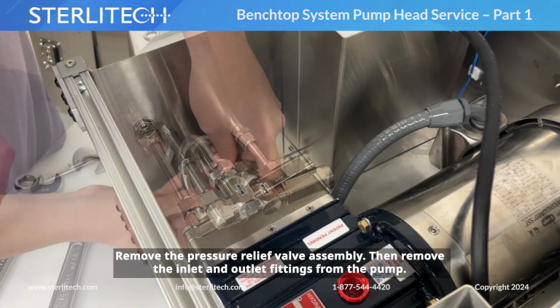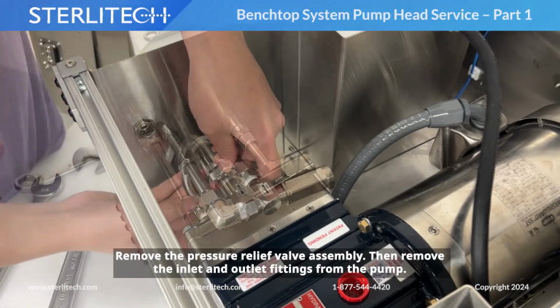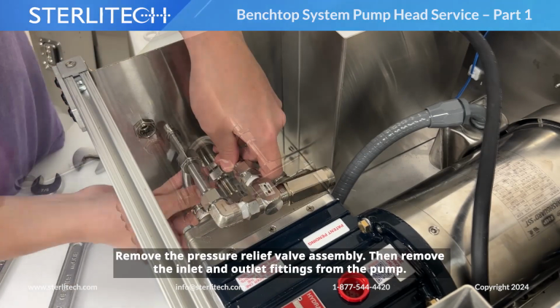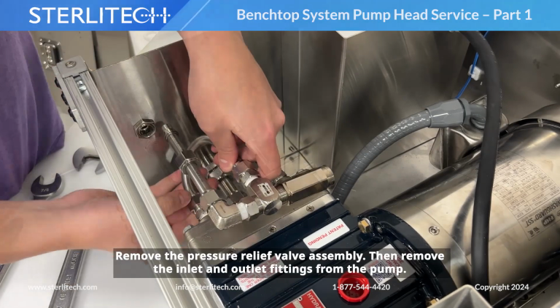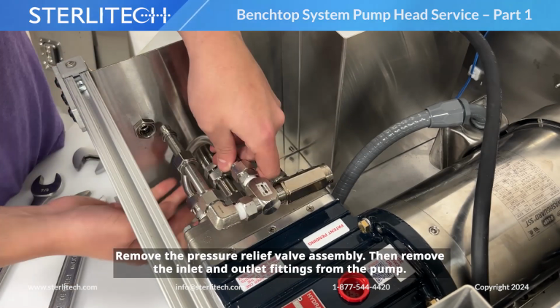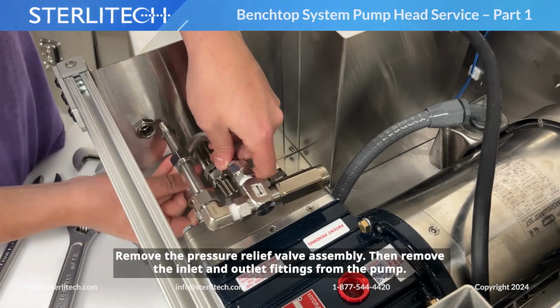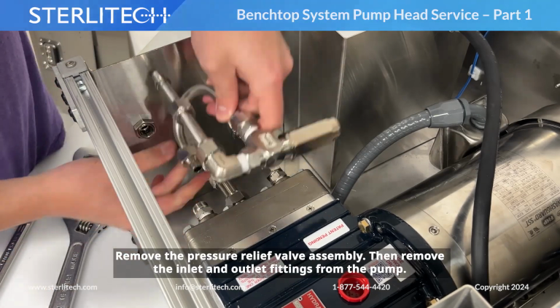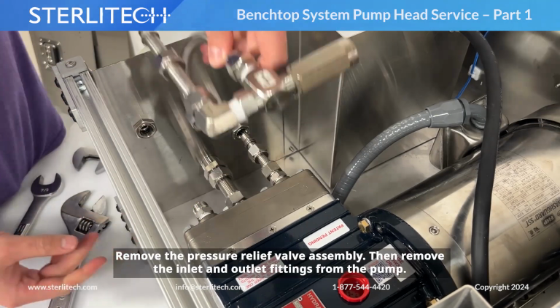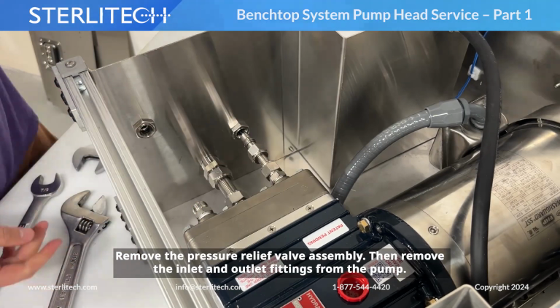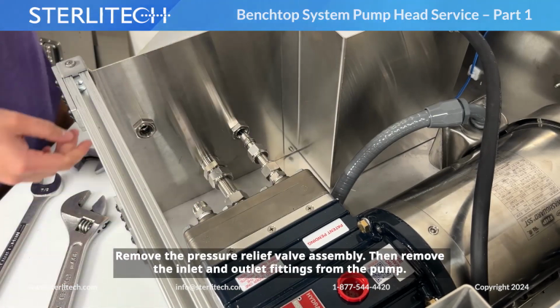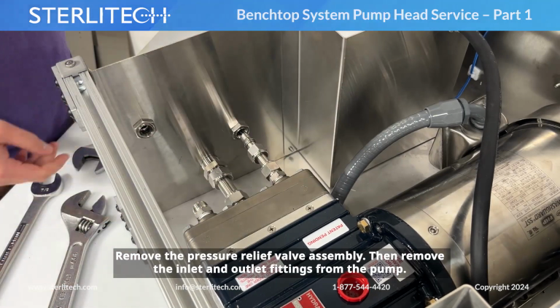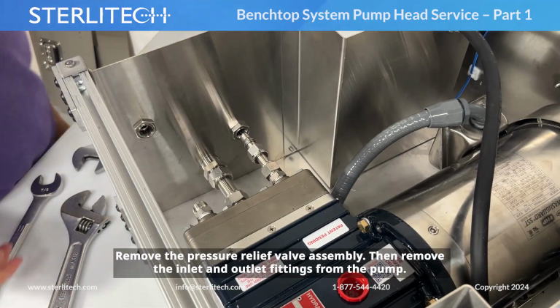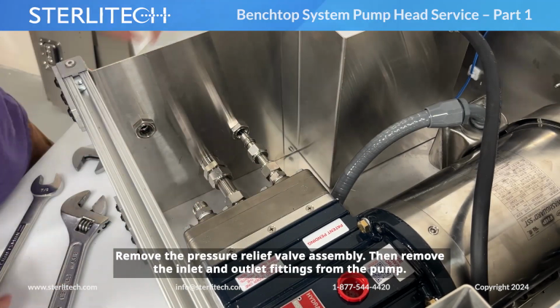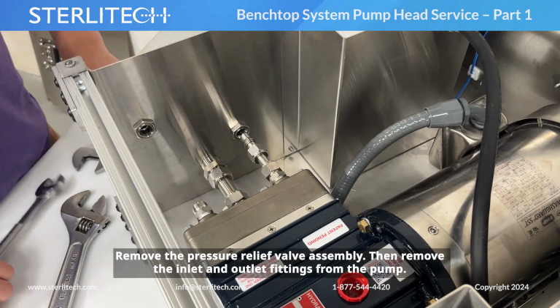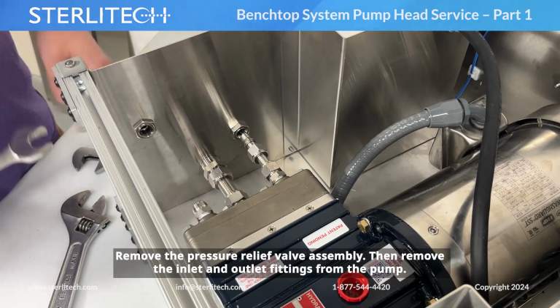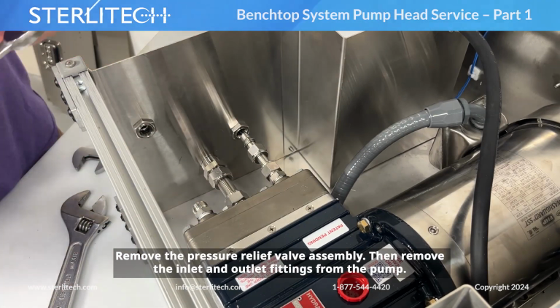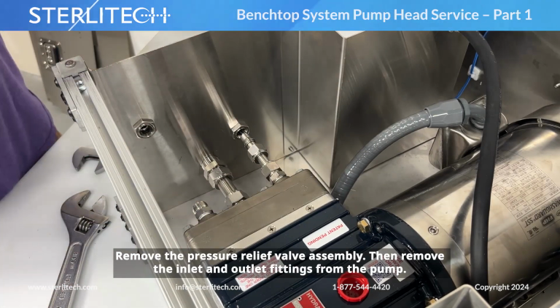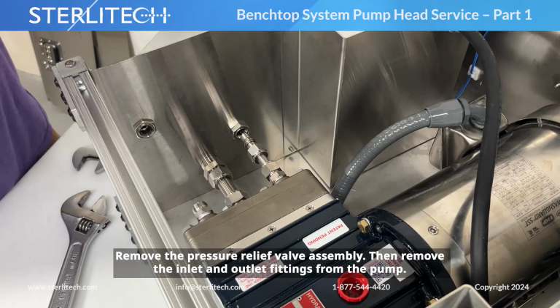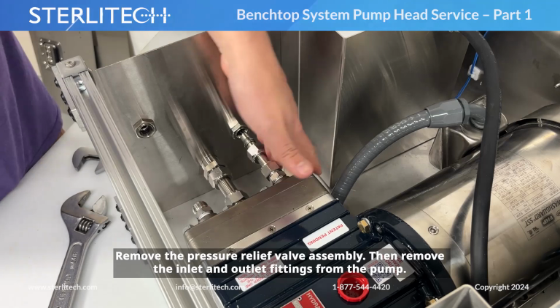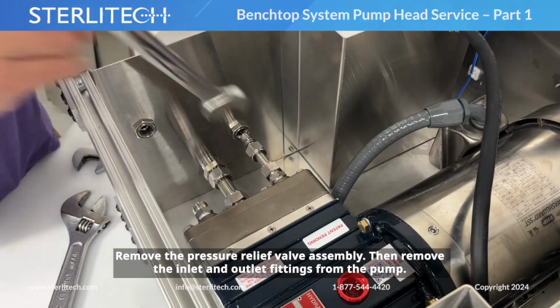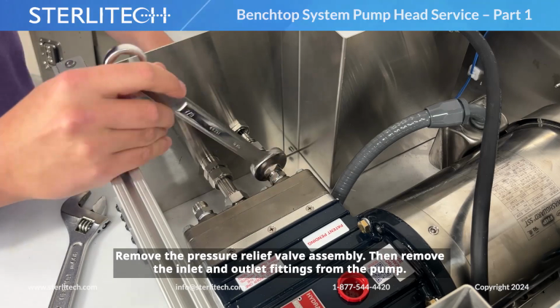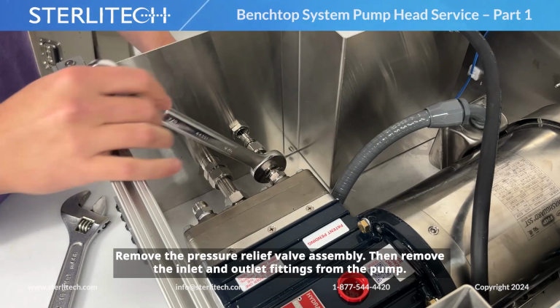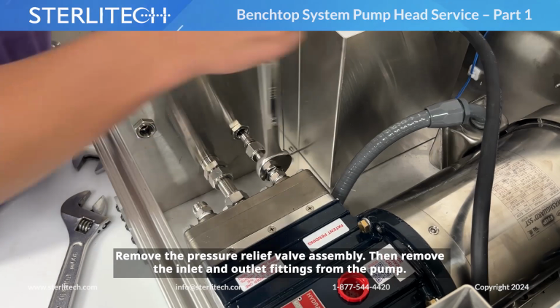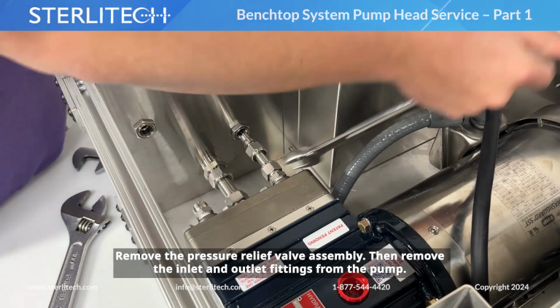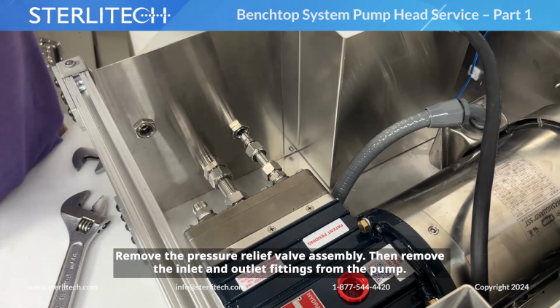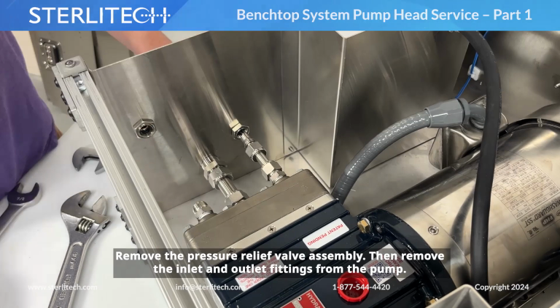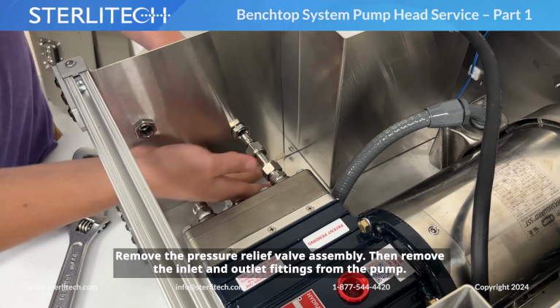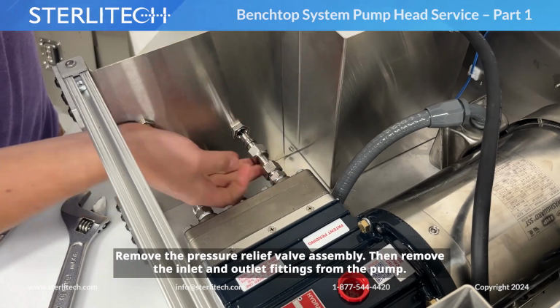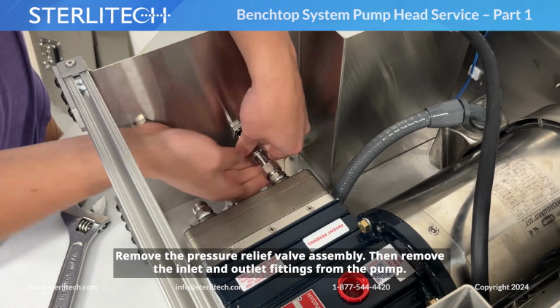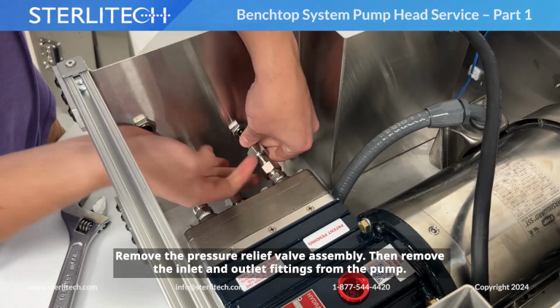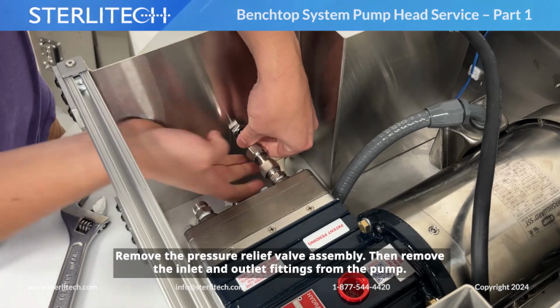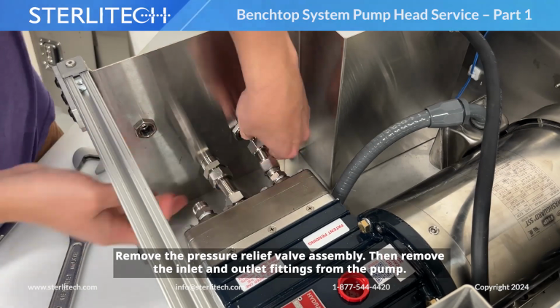Now I can remove our pressure relief valve assembly. Then I can remove the inlet and outlet fittings from our pump.